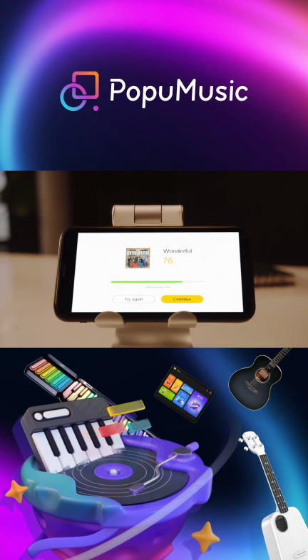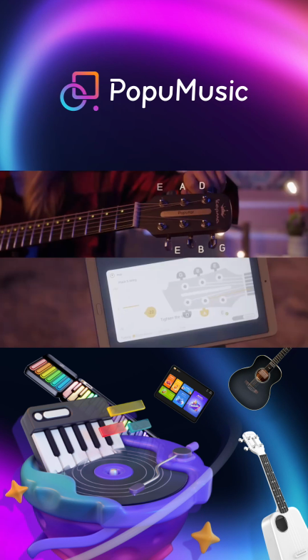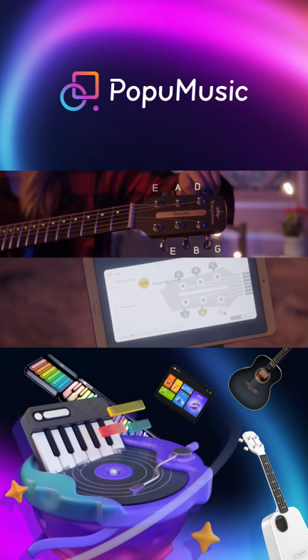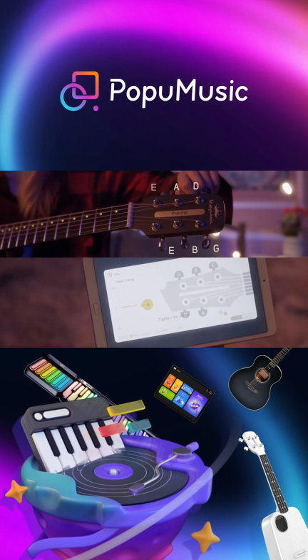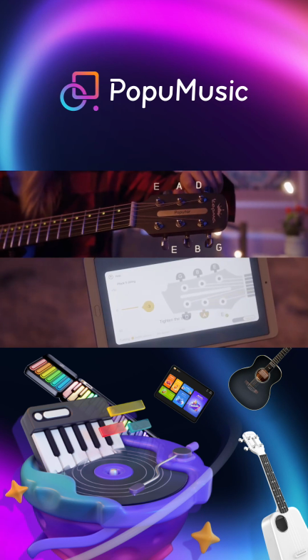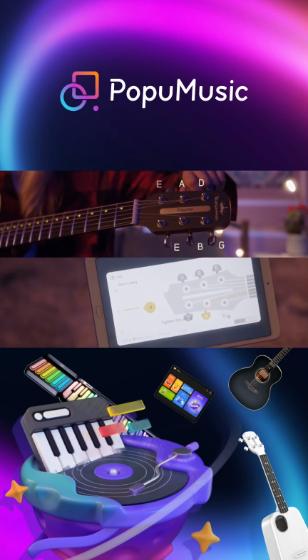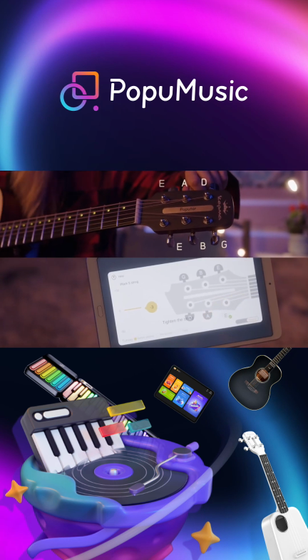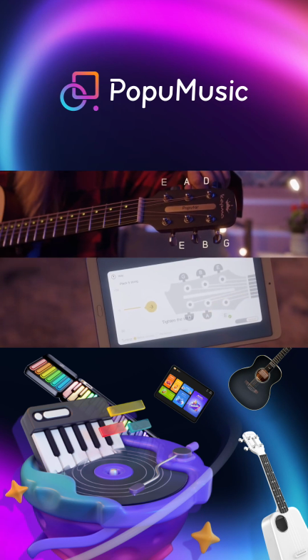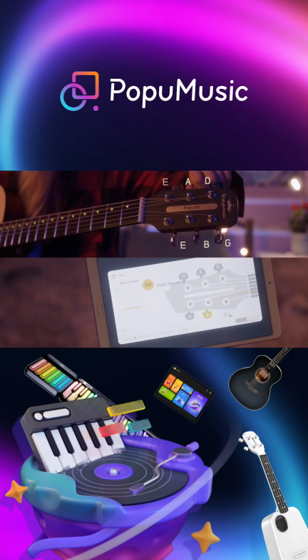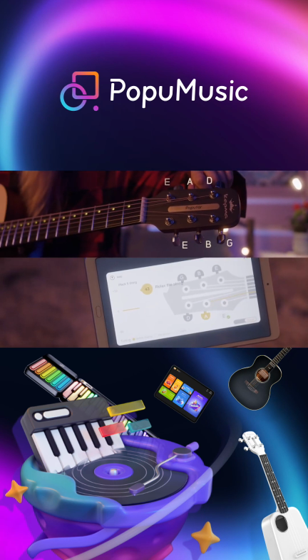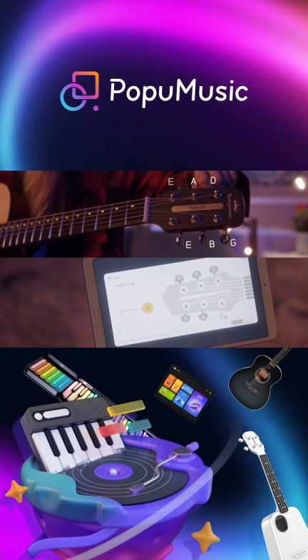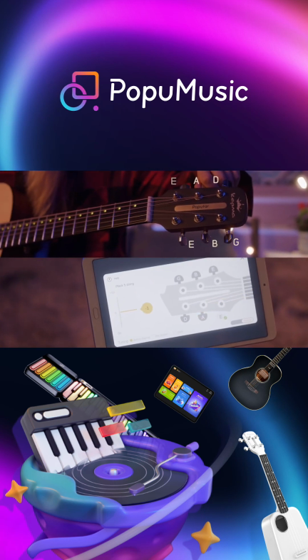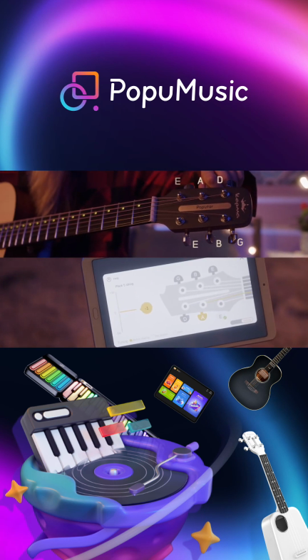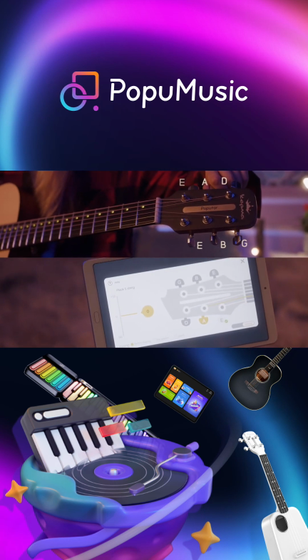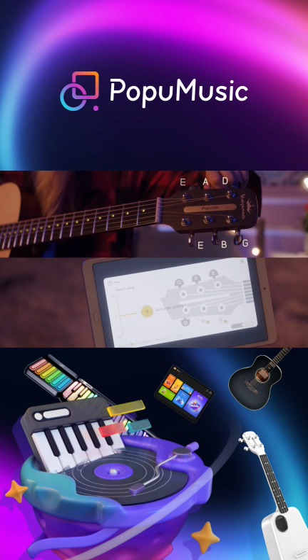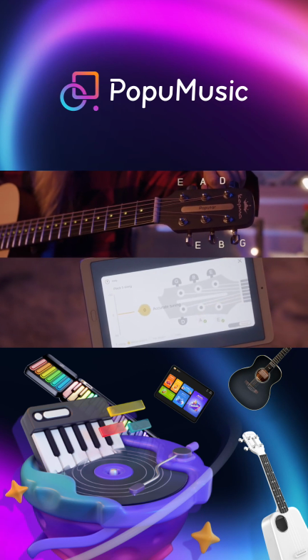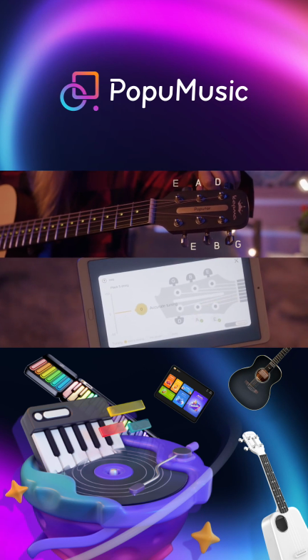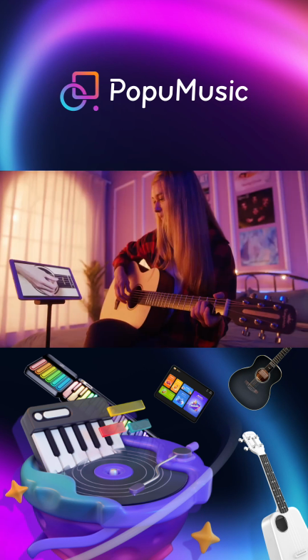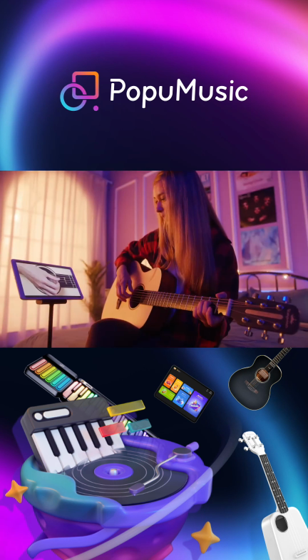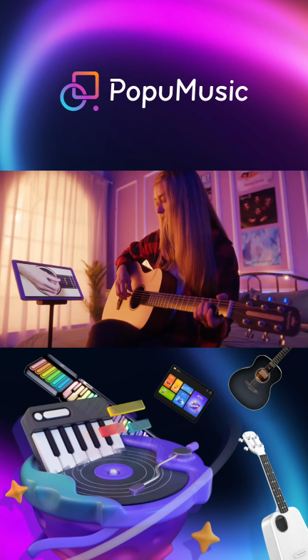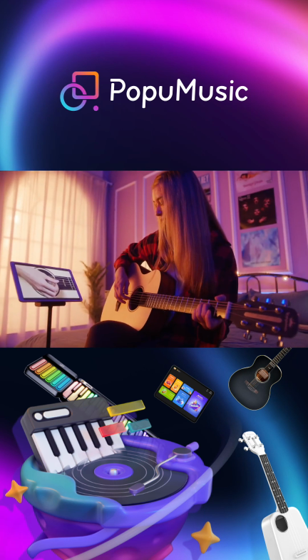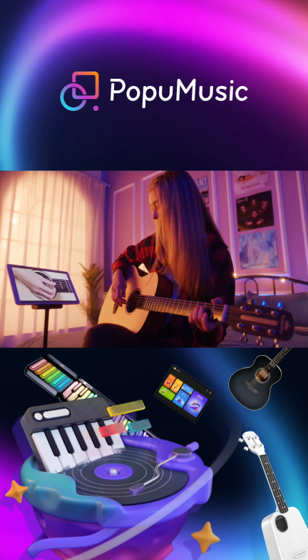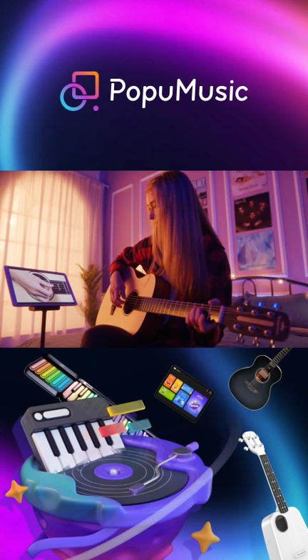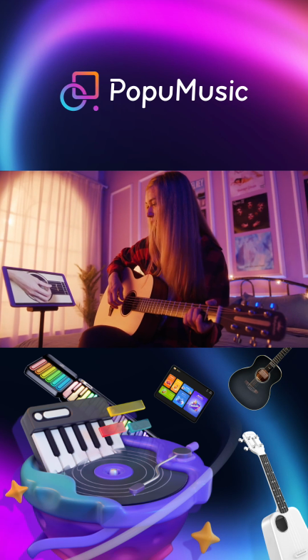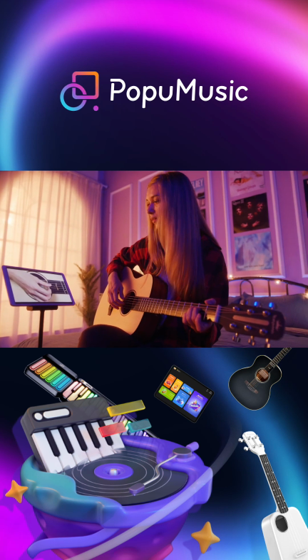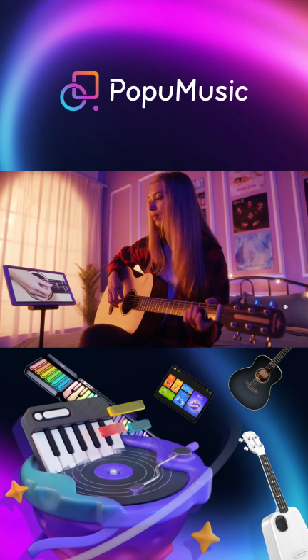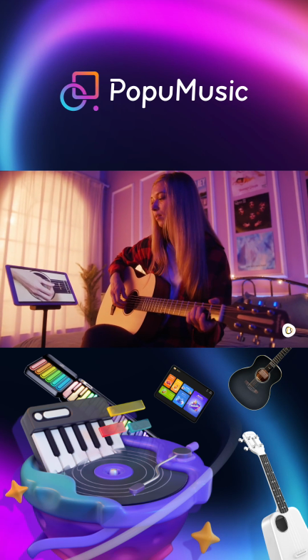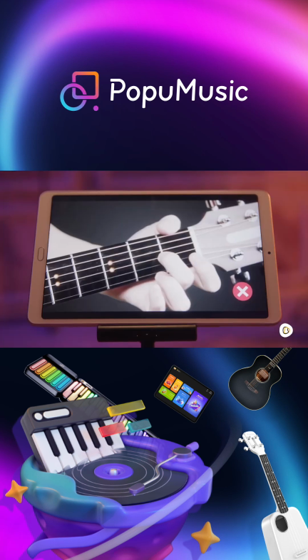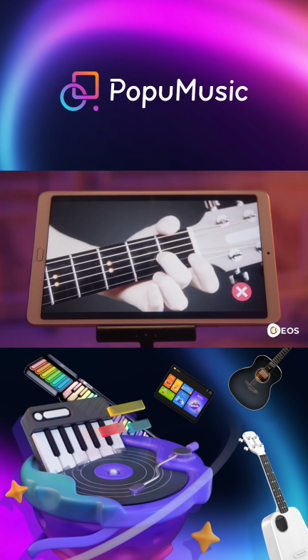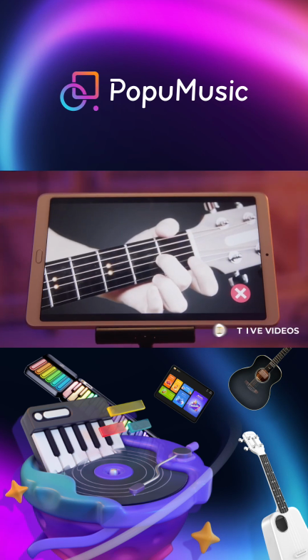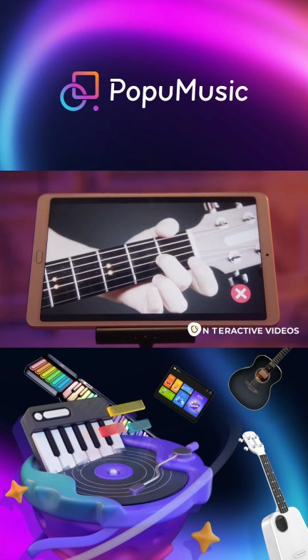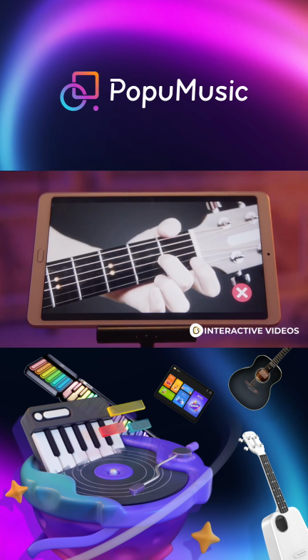Tune your guitar interactively with the Pop-U-T-A-R app. Learn to play from scratch with interactive video tutorials.